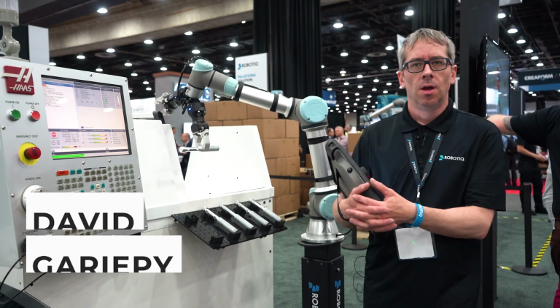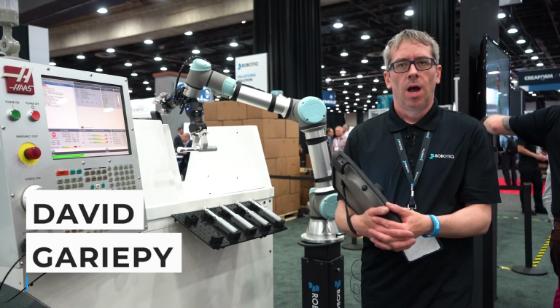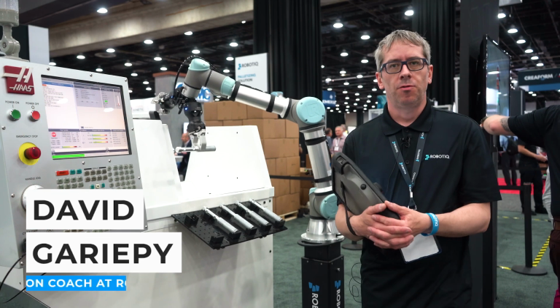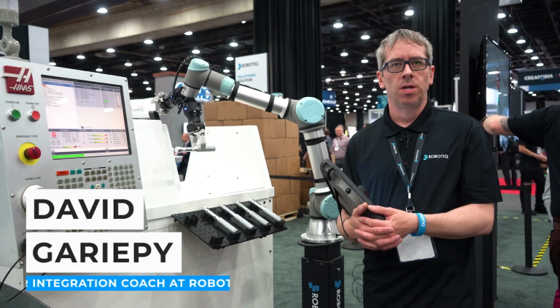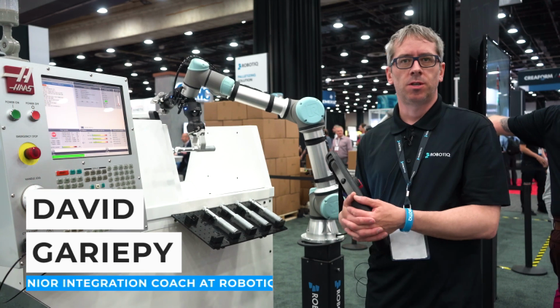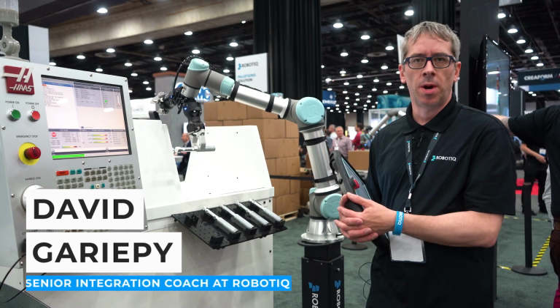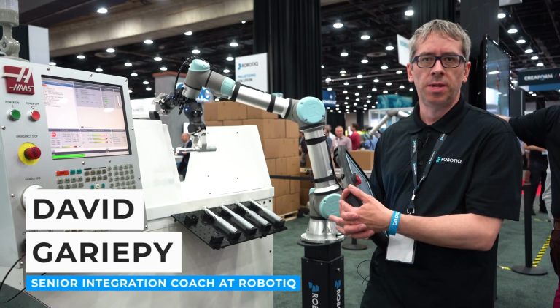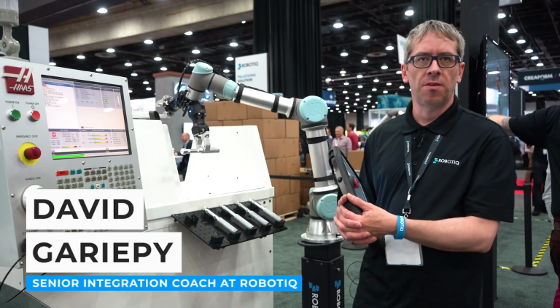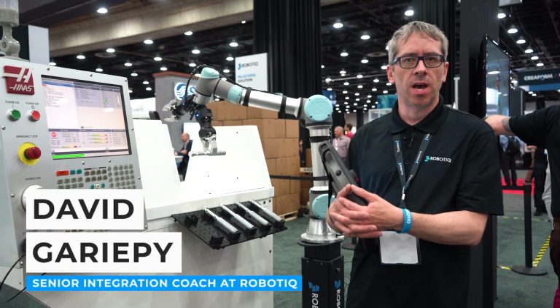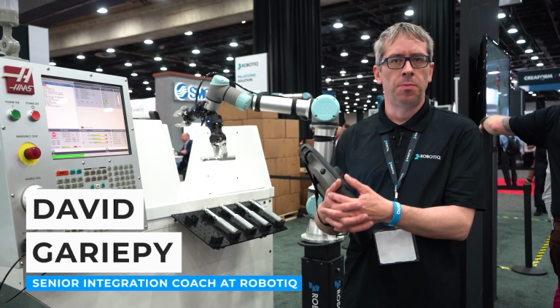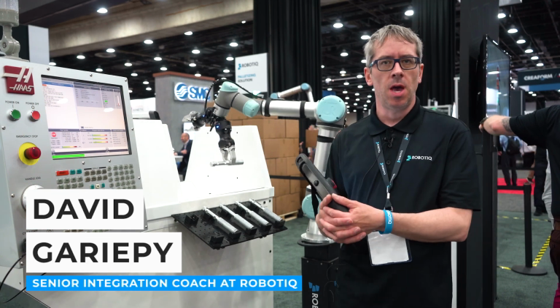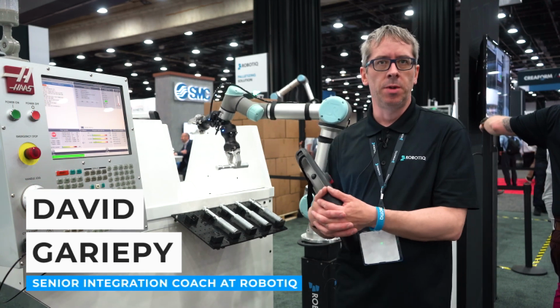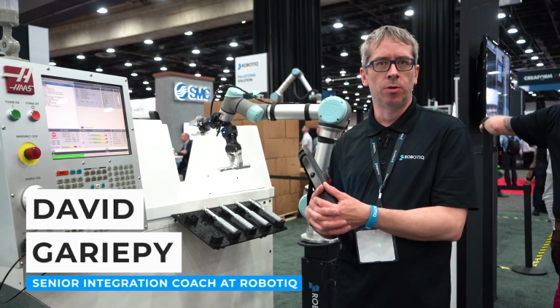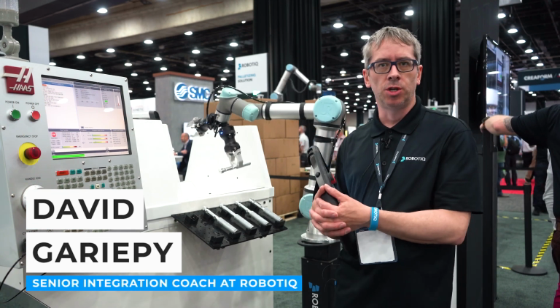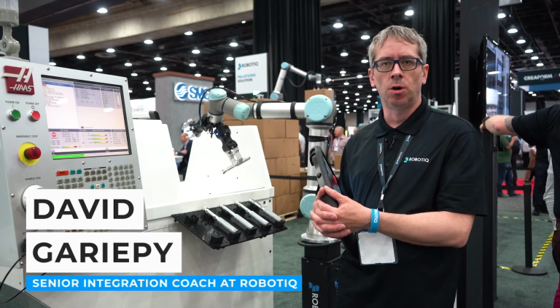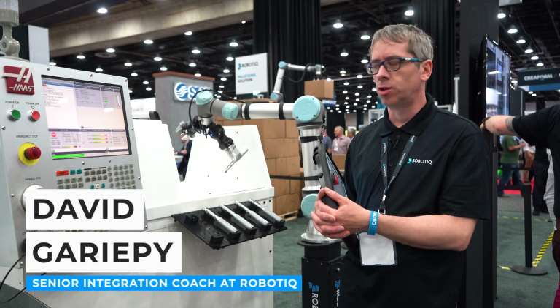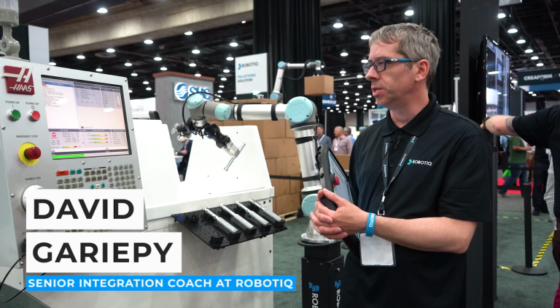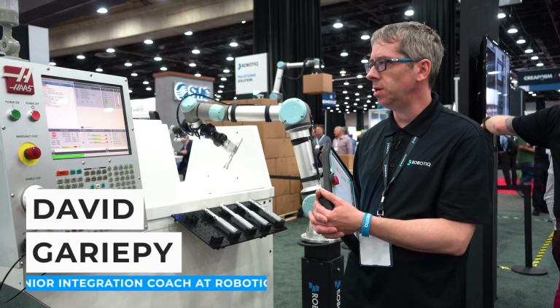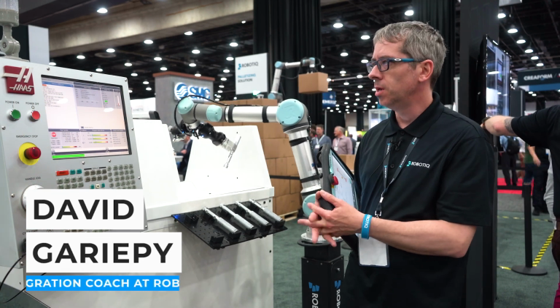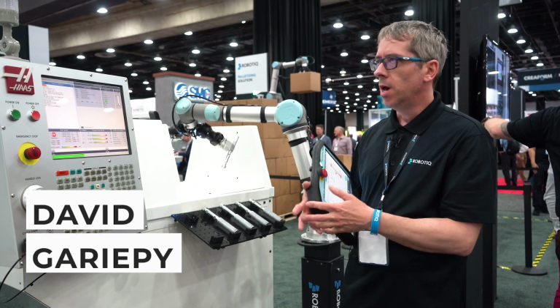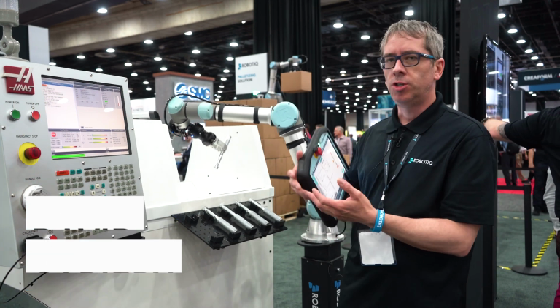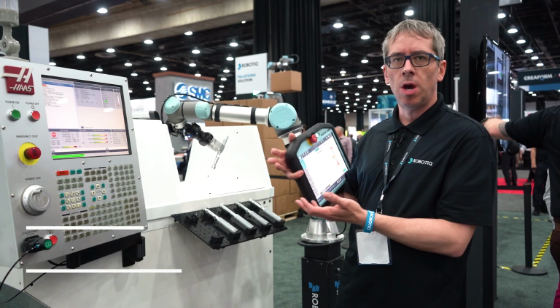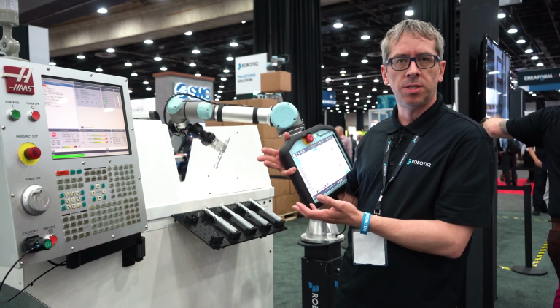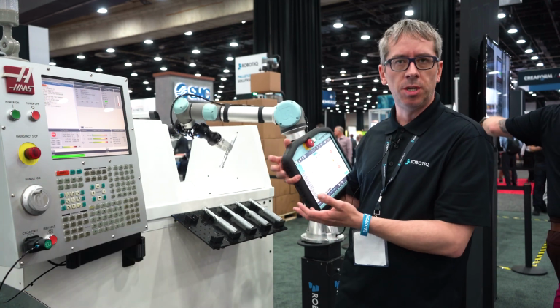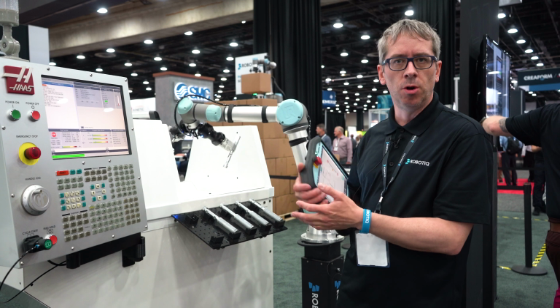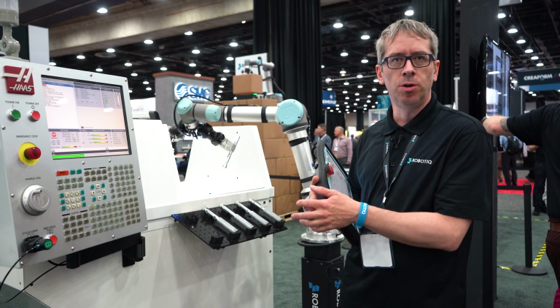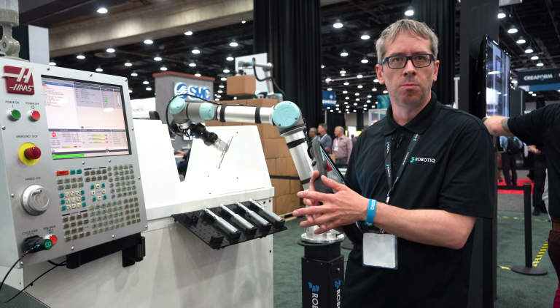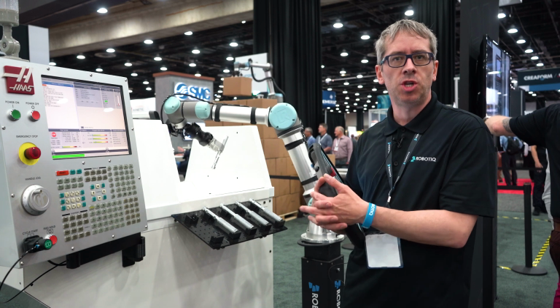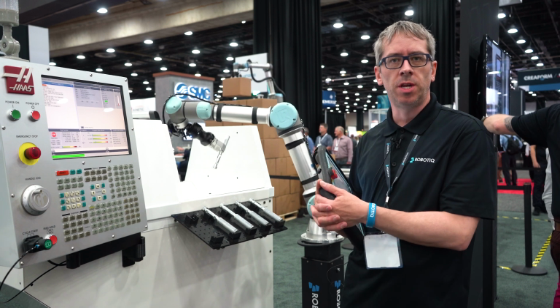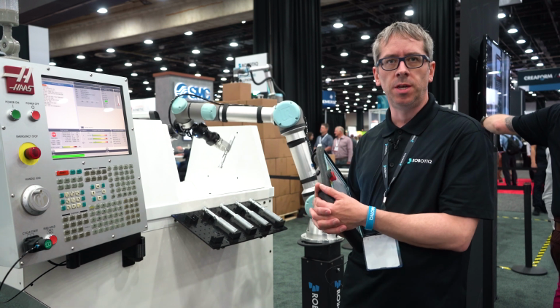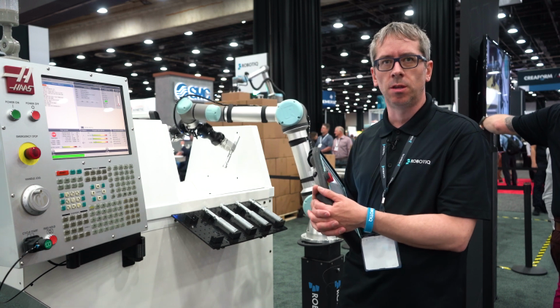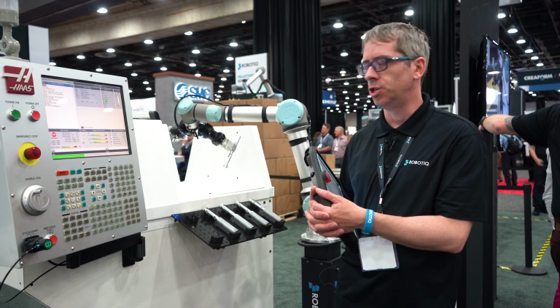Hello everyone, my name is David Gariepi. I'm an integration coach at Roboty, and today I'm presenting our new machine tending solution.